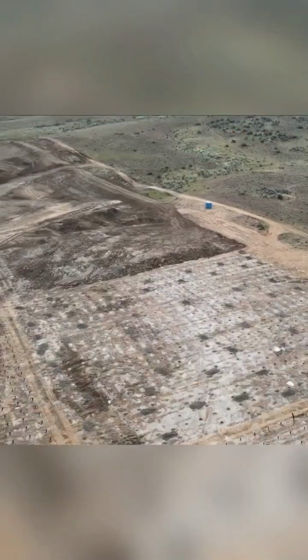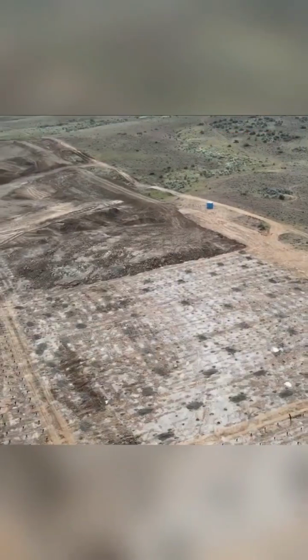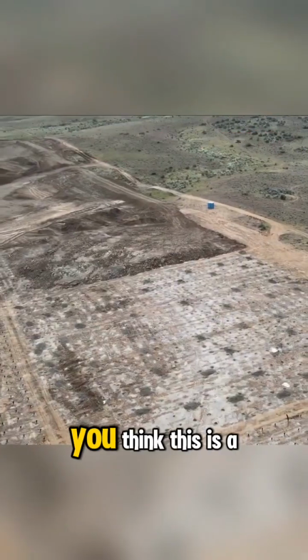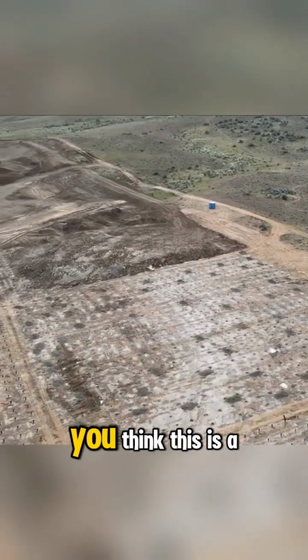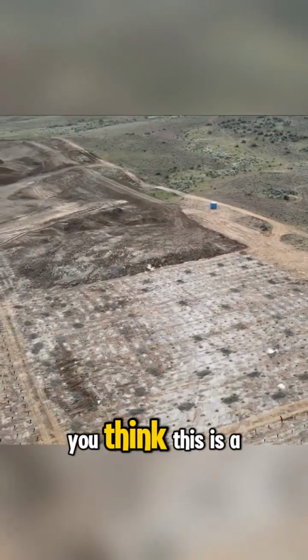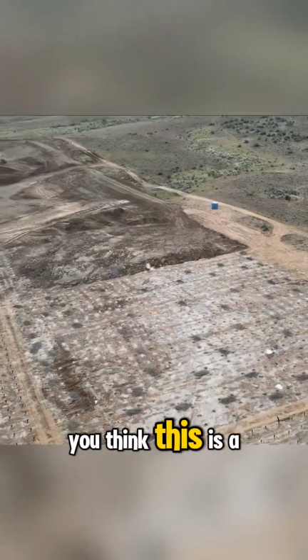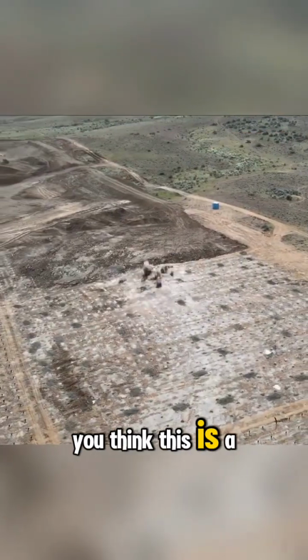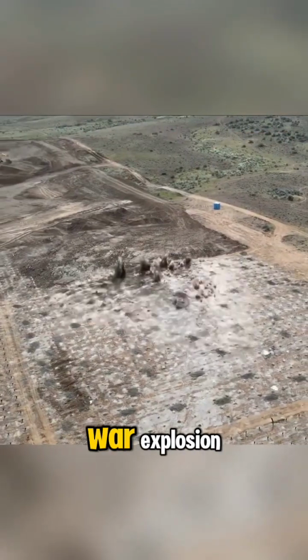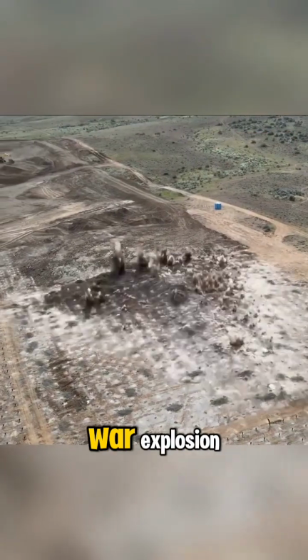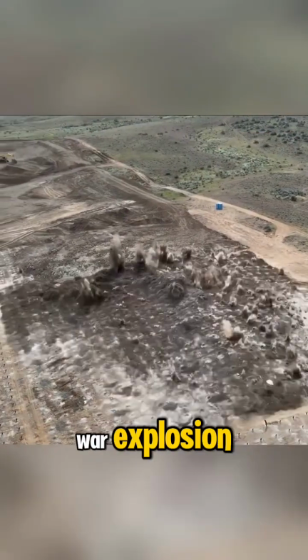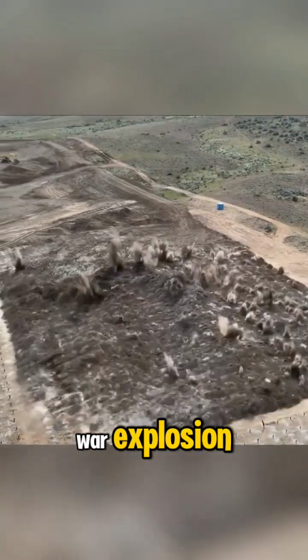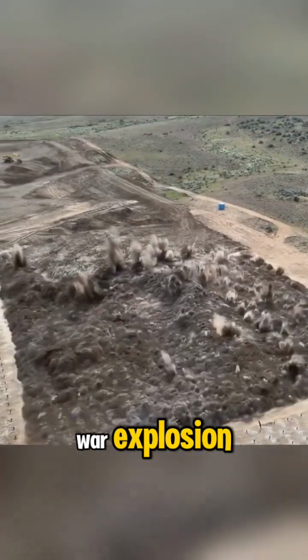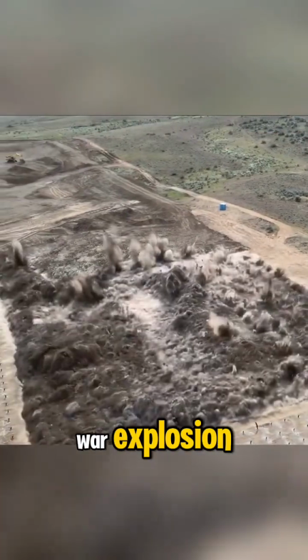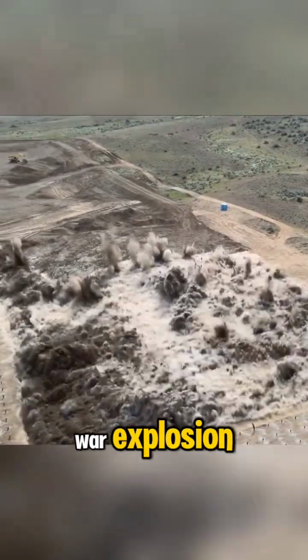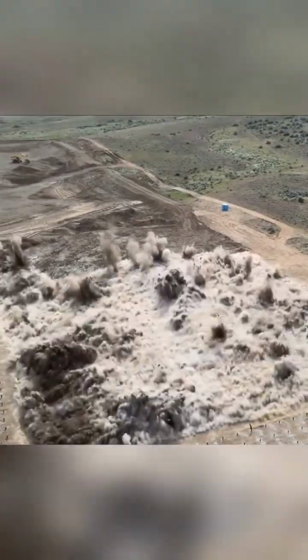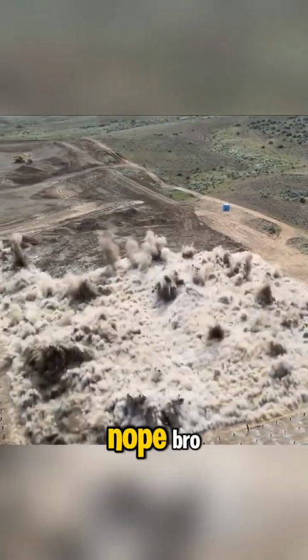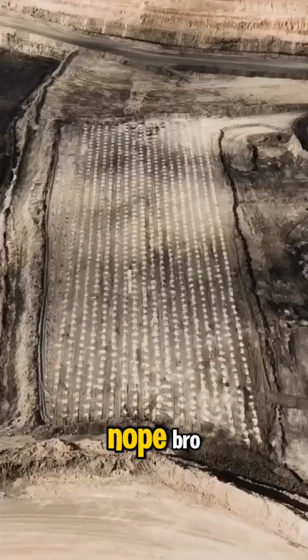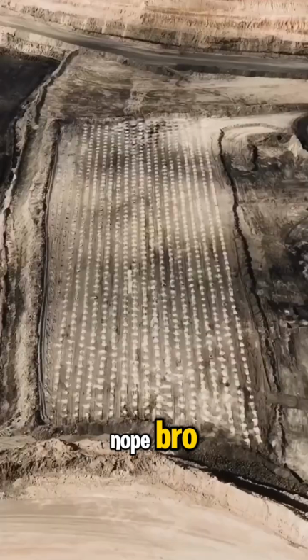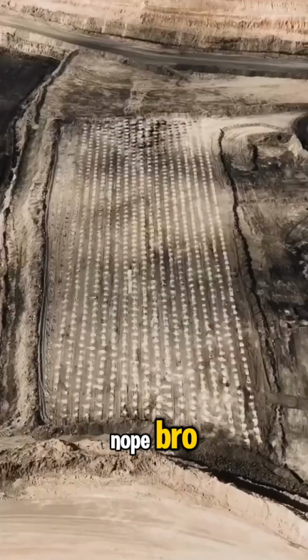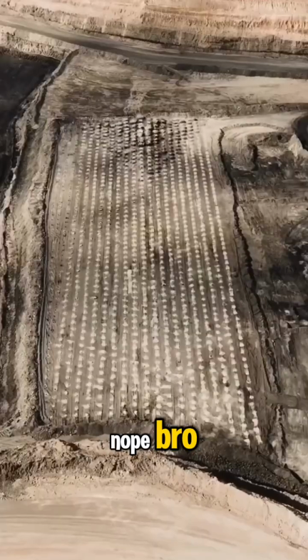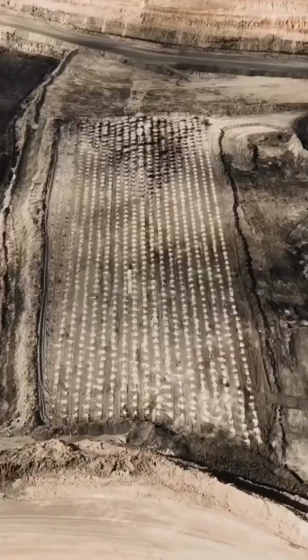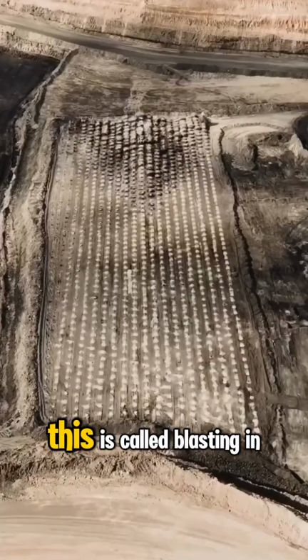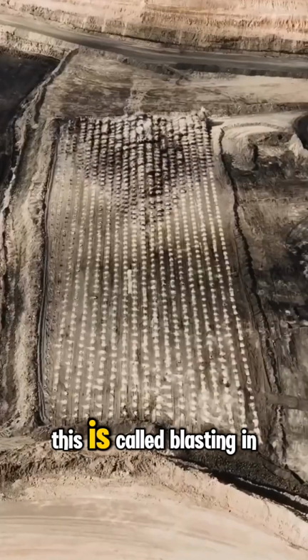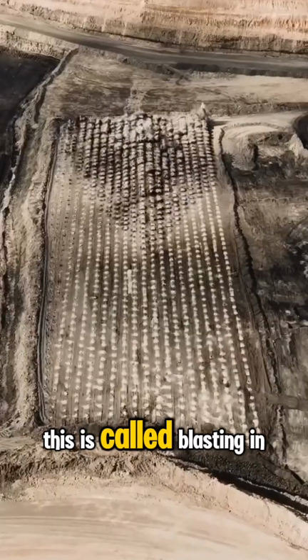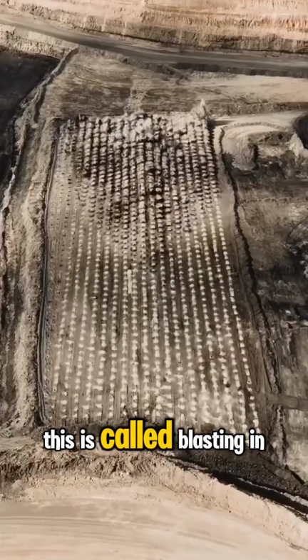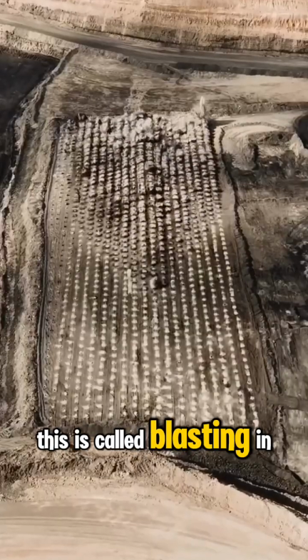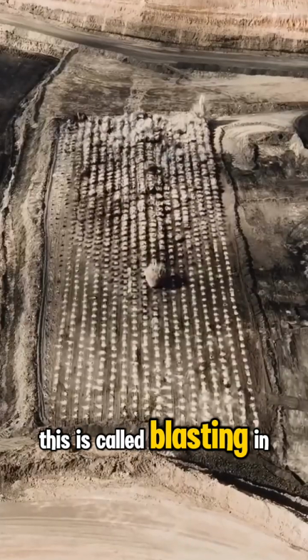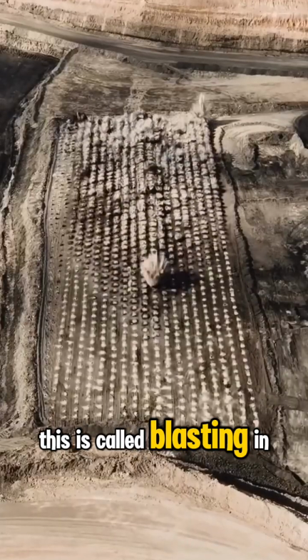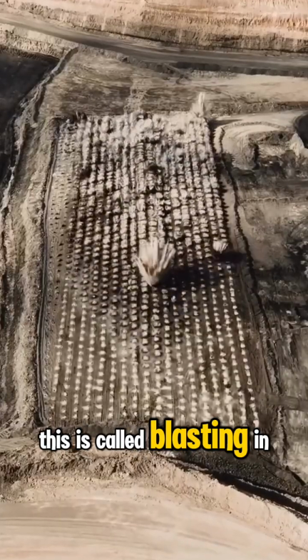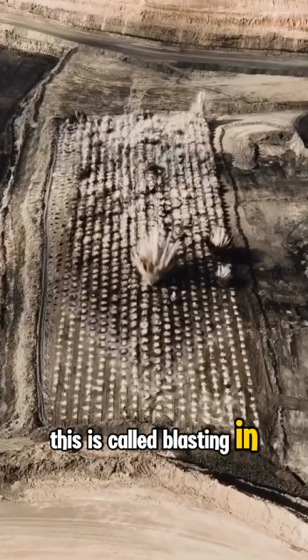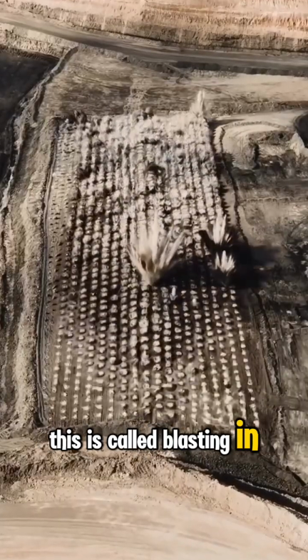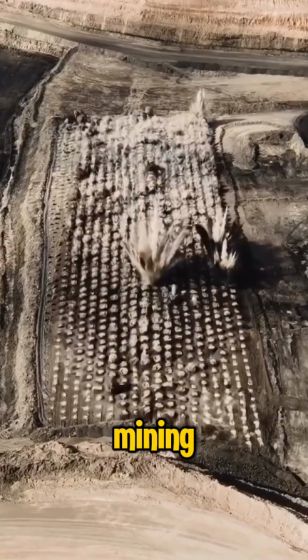You think this is a war explosion? Nope, bro. This is called blasting in mining.